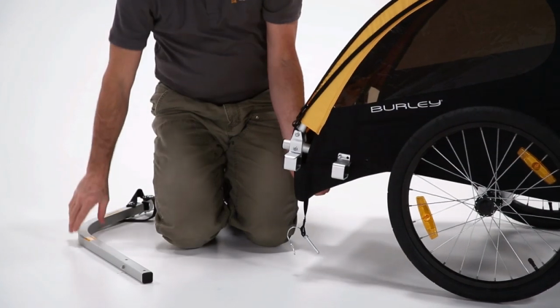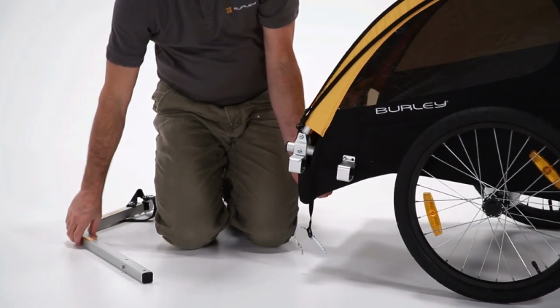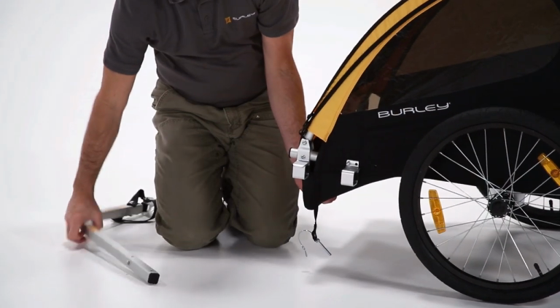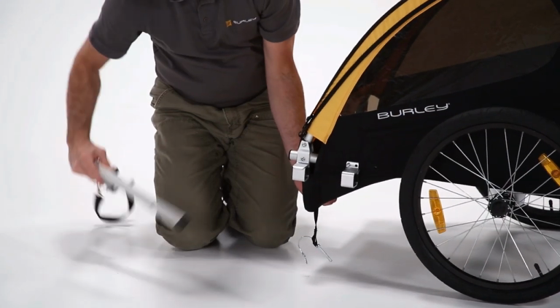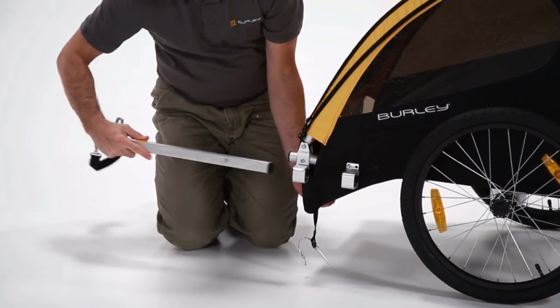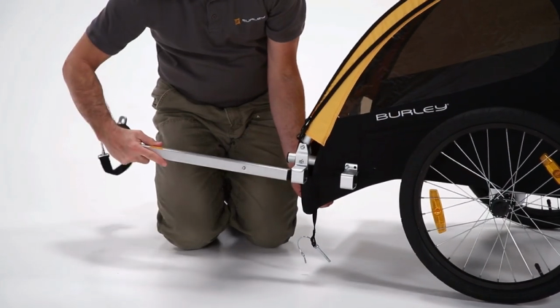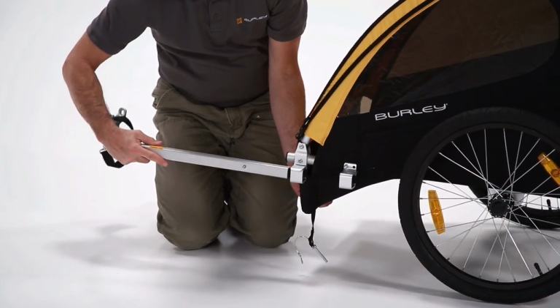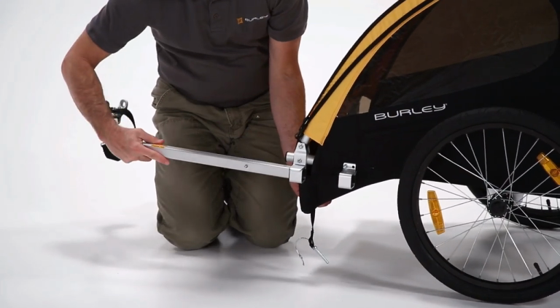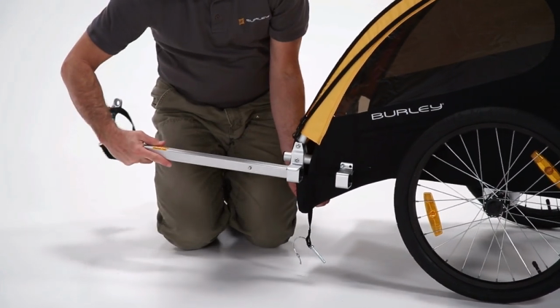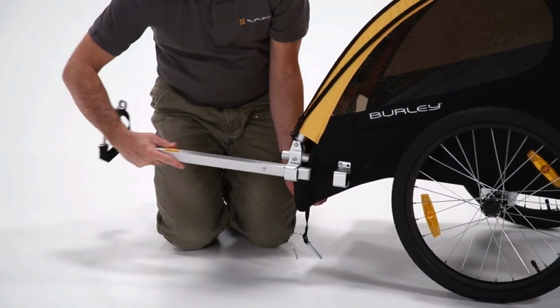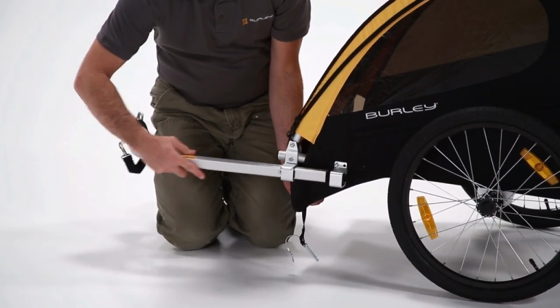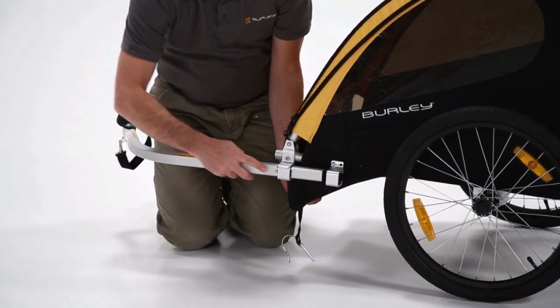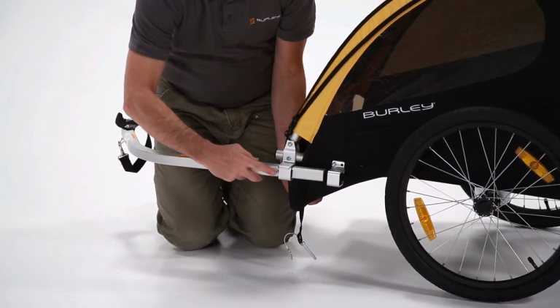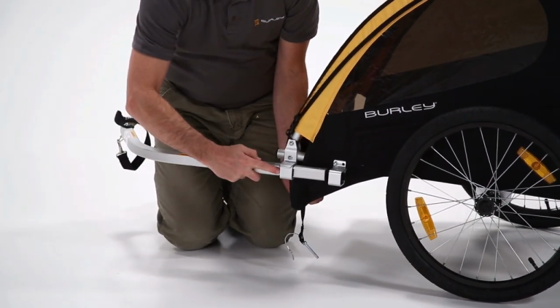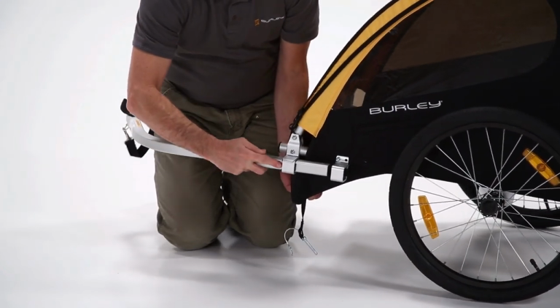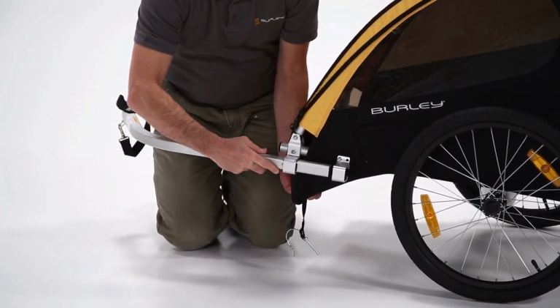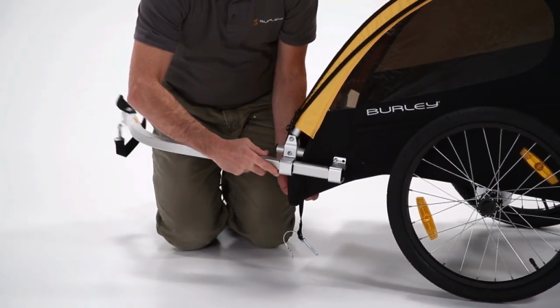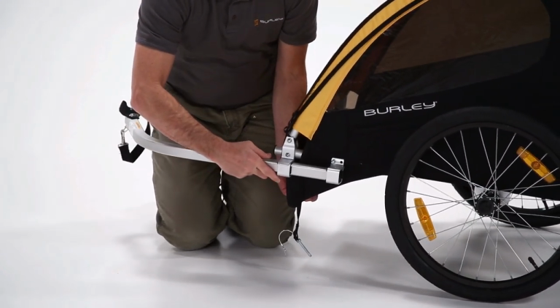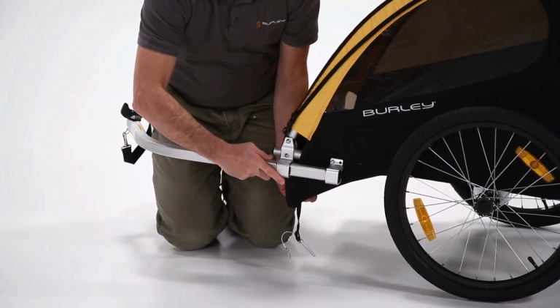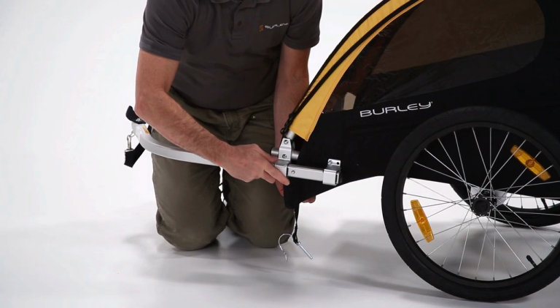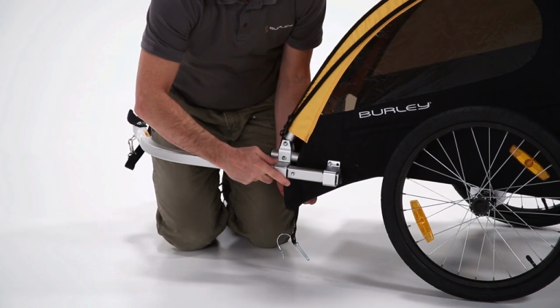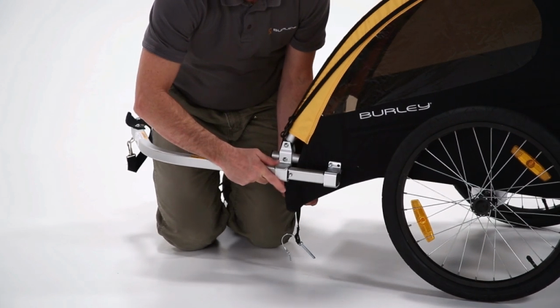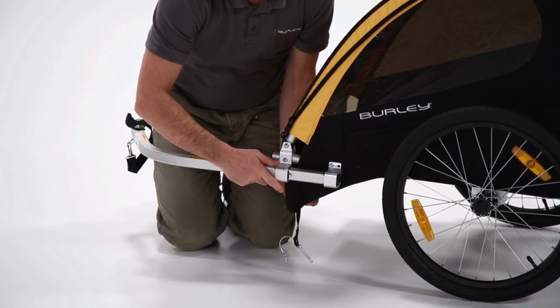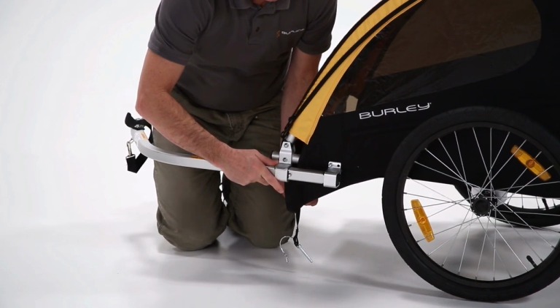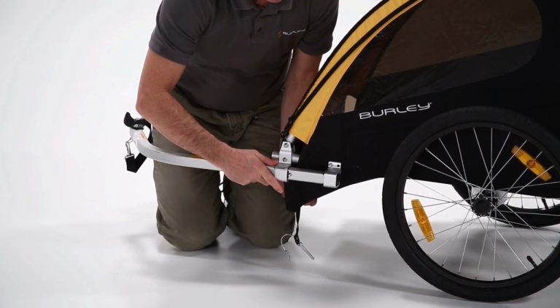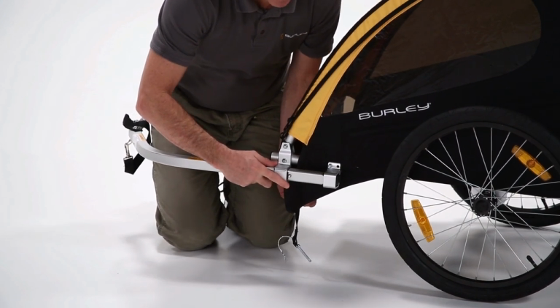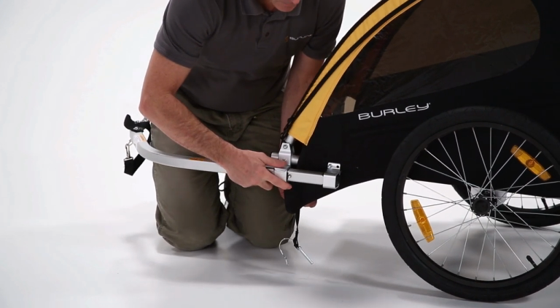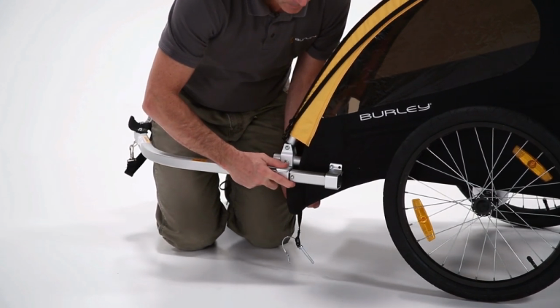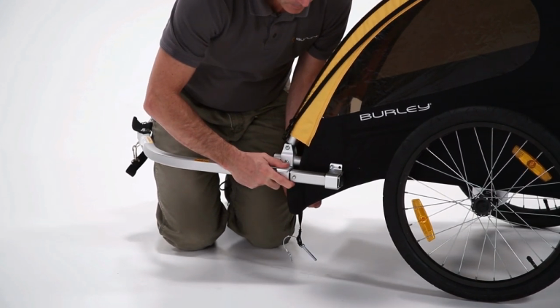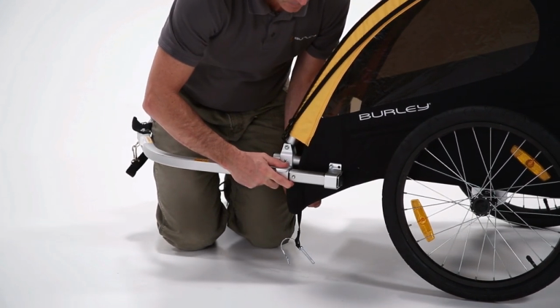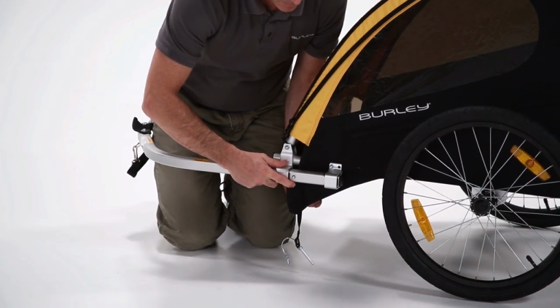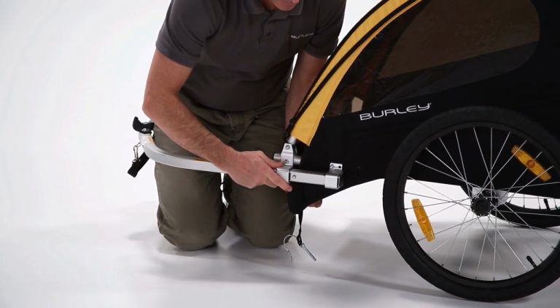Install the tow bar by pressing it through the aluminum receivers, aligning the holes at the back of the receiver, and locking the tow bar into place with the safety pin.